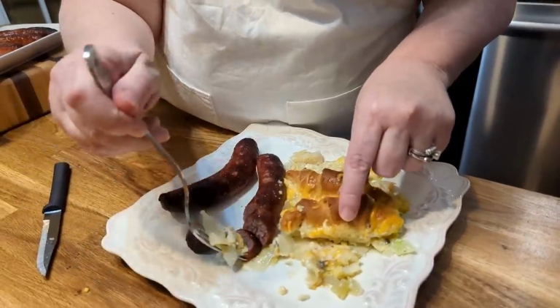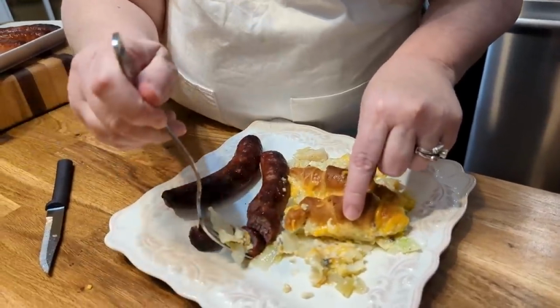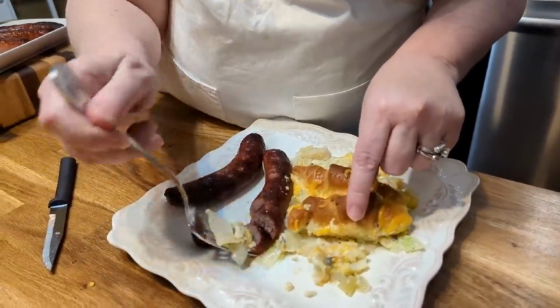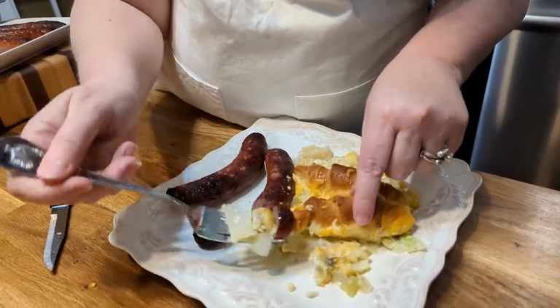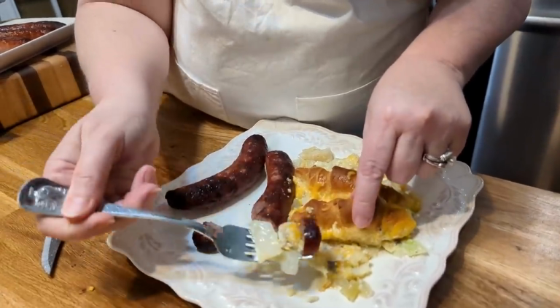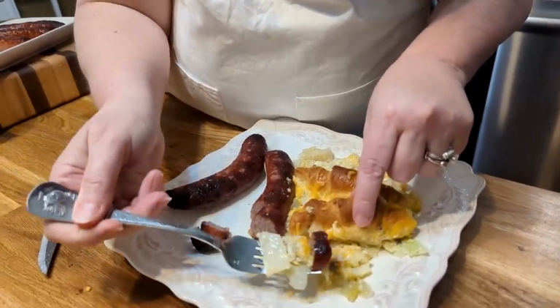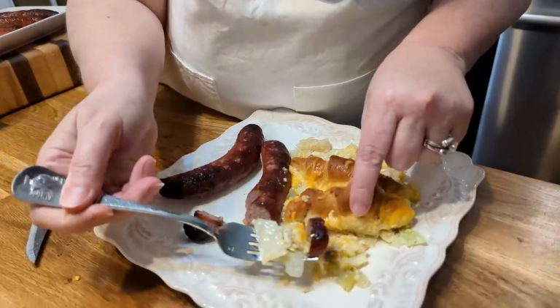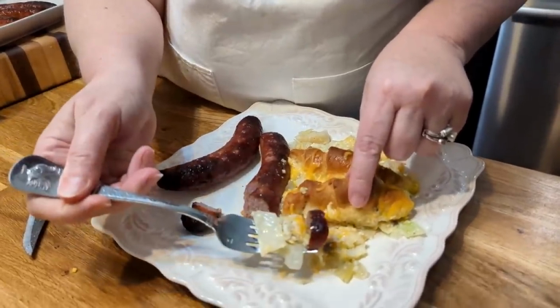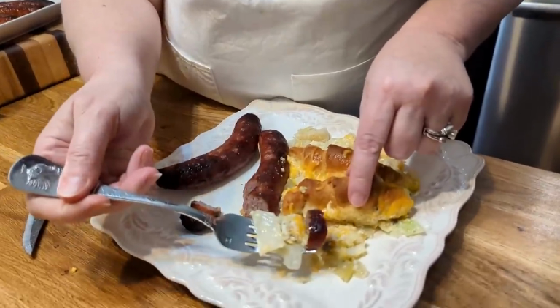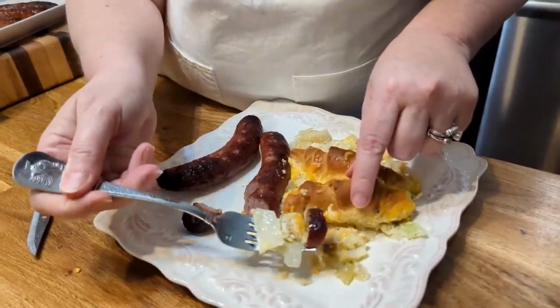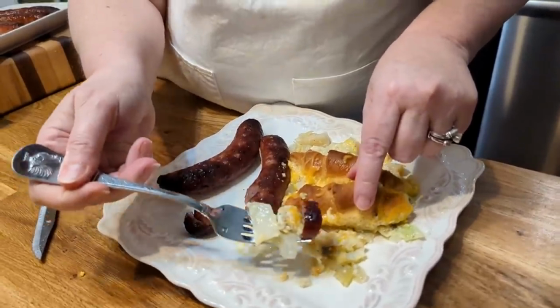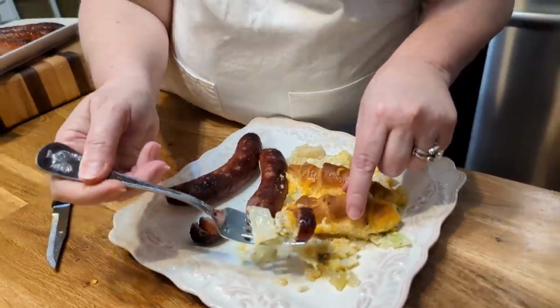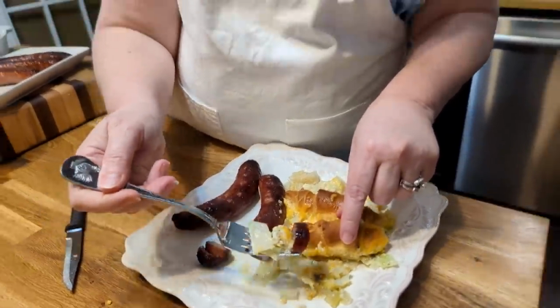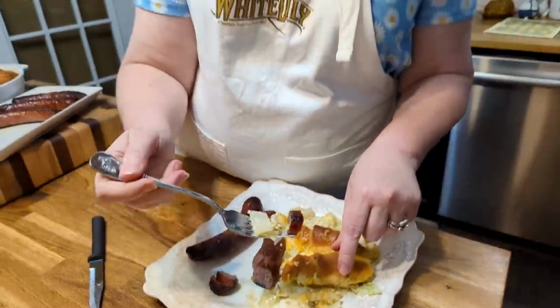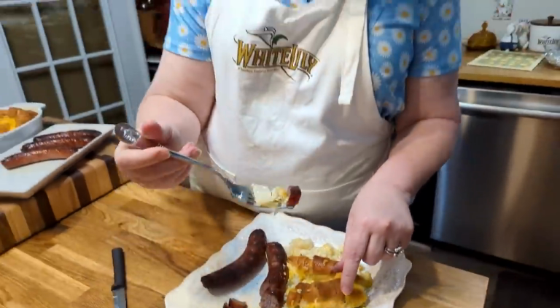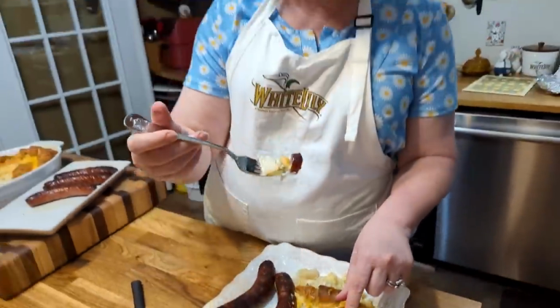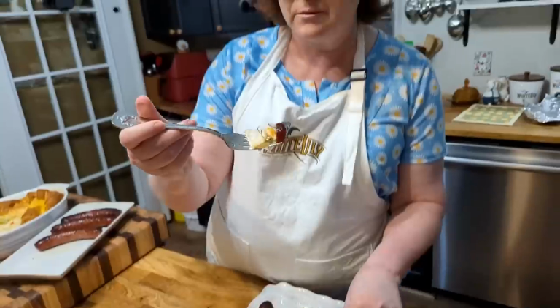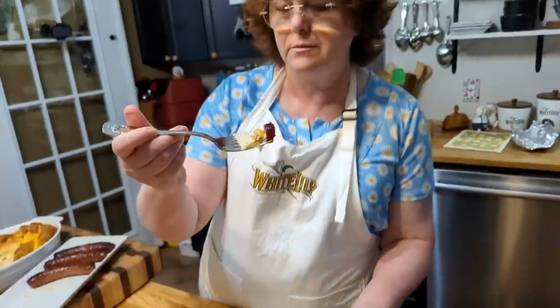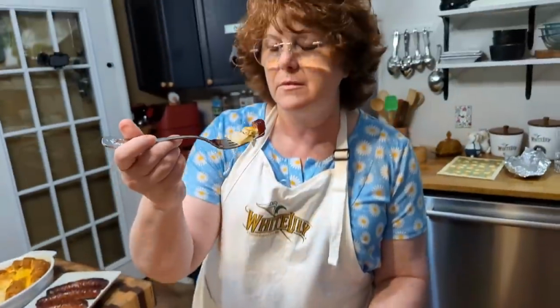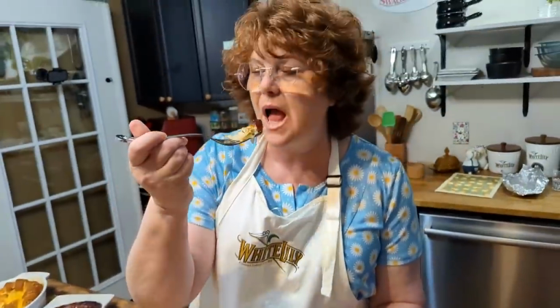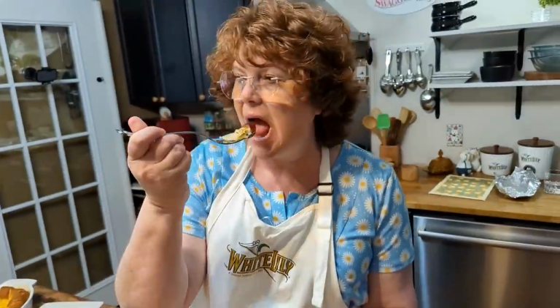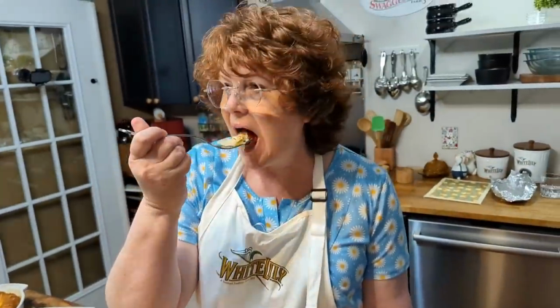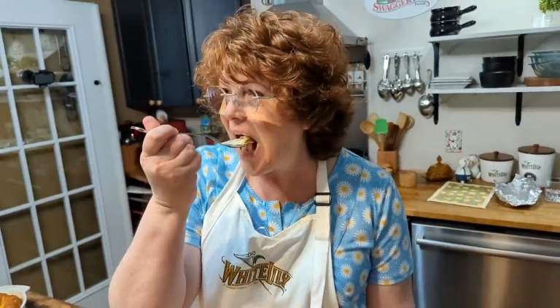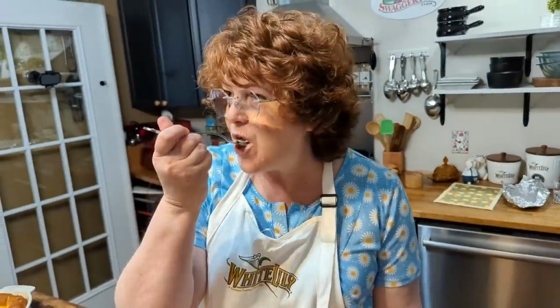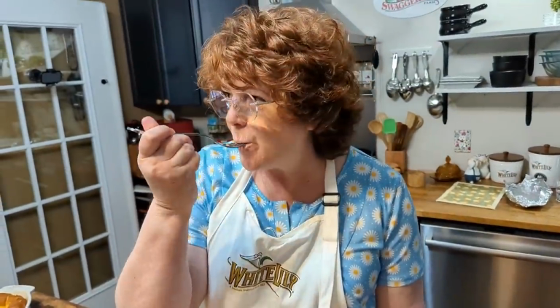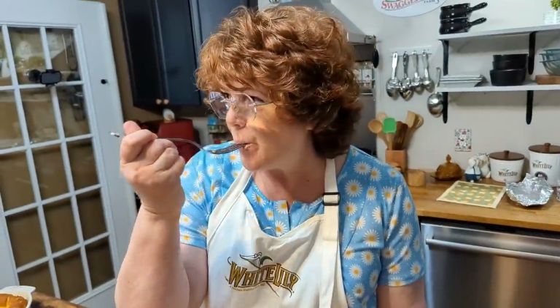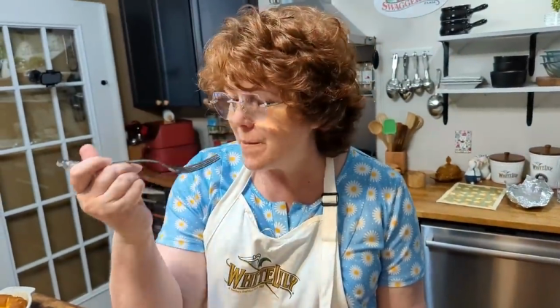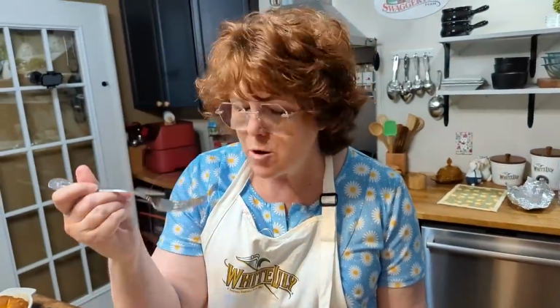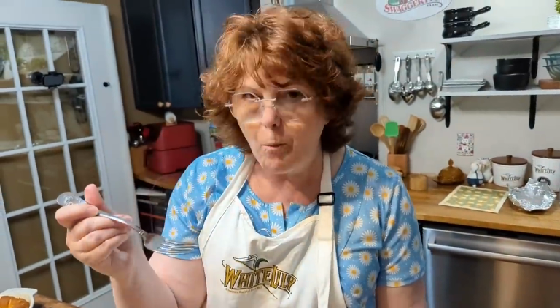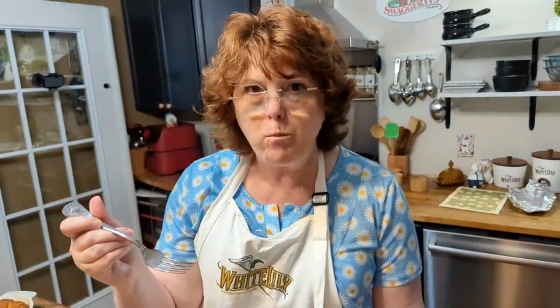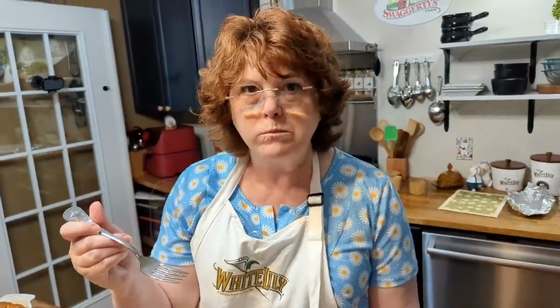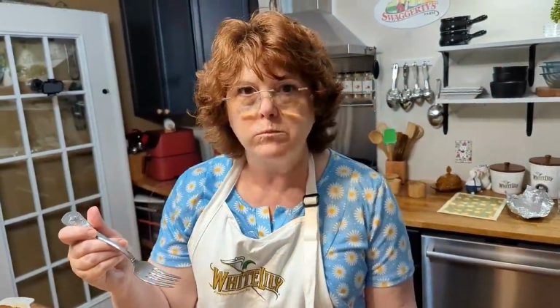Get you a little bit of sausage with it.